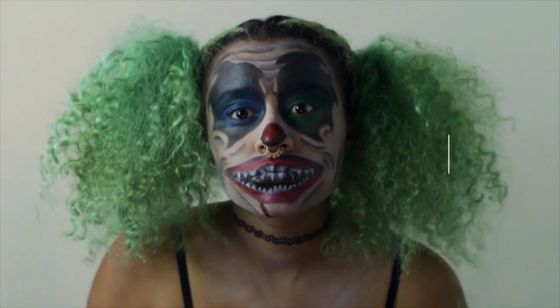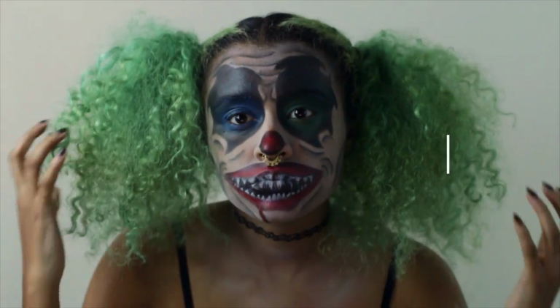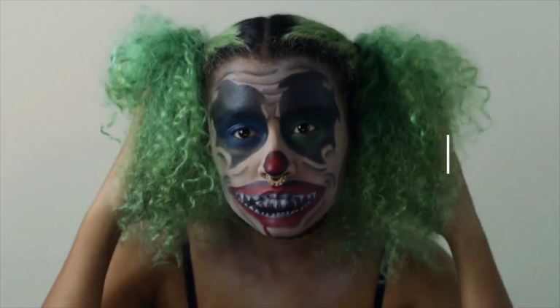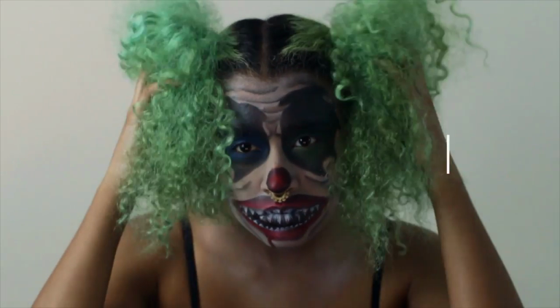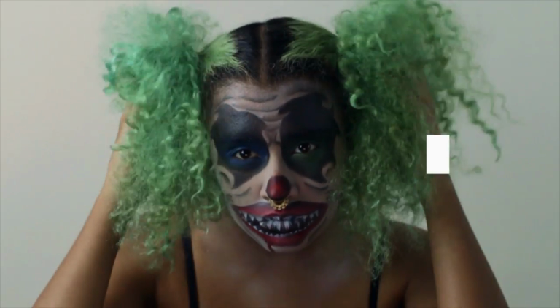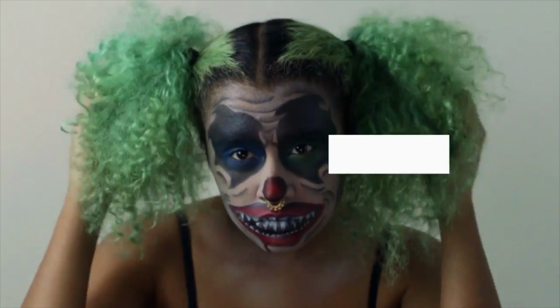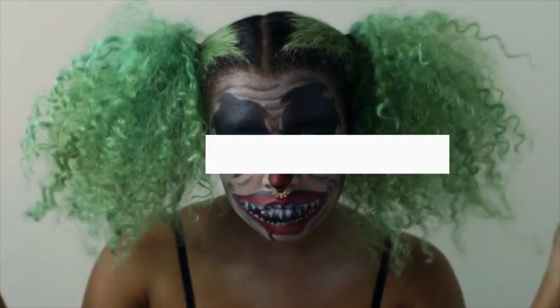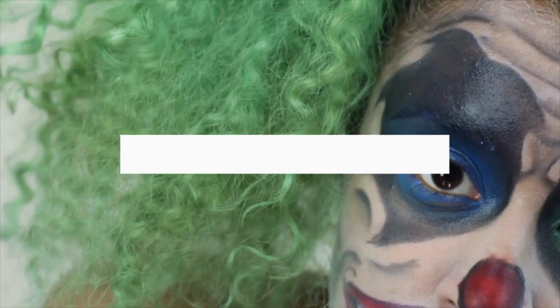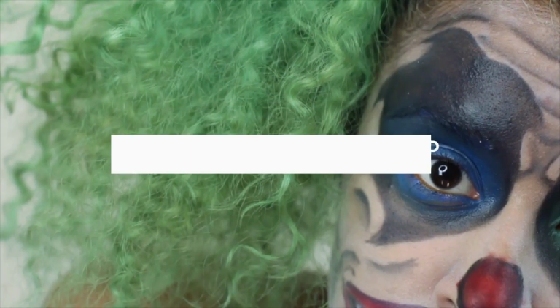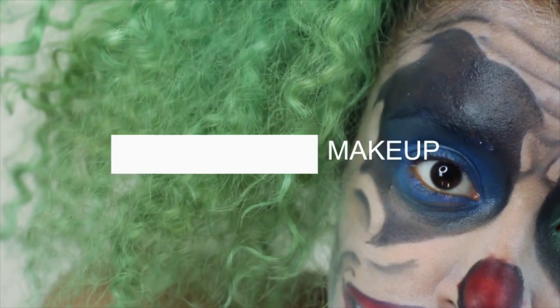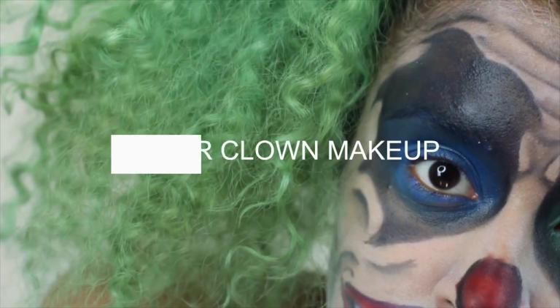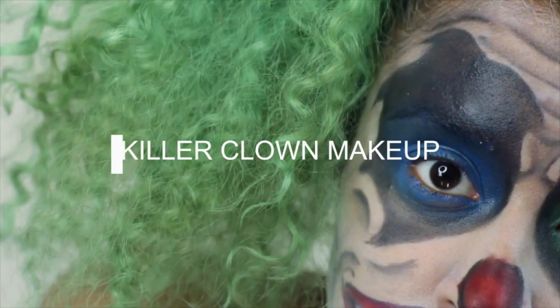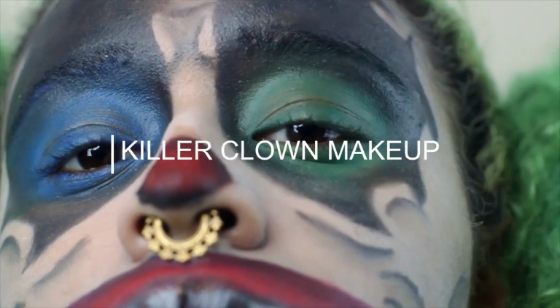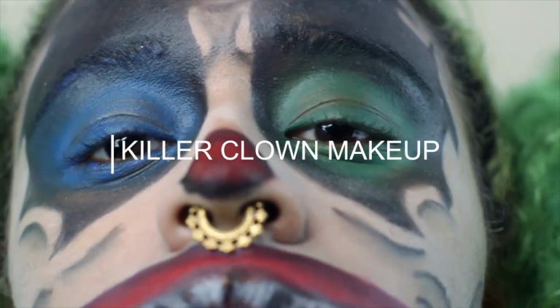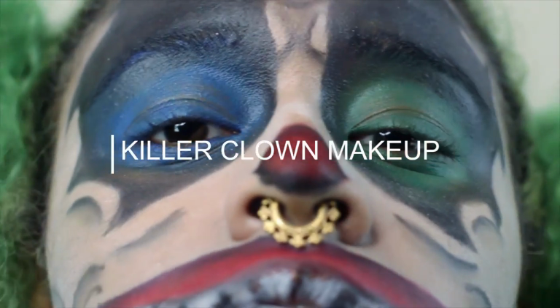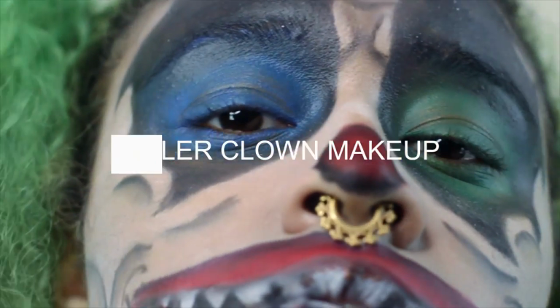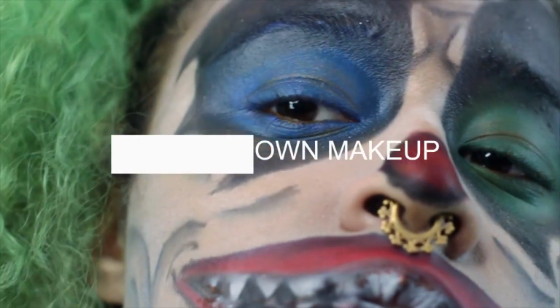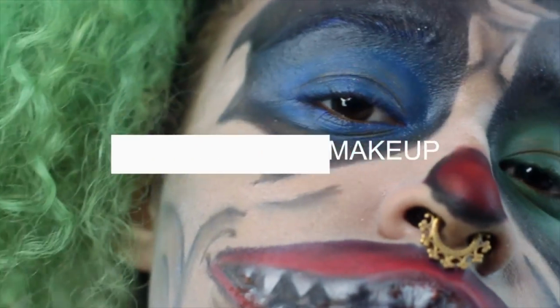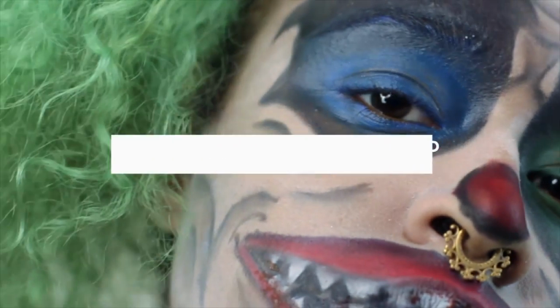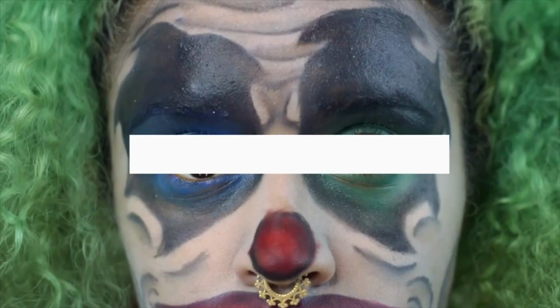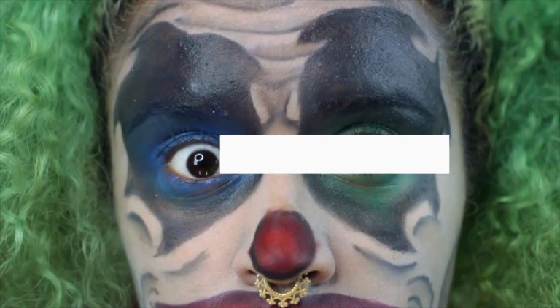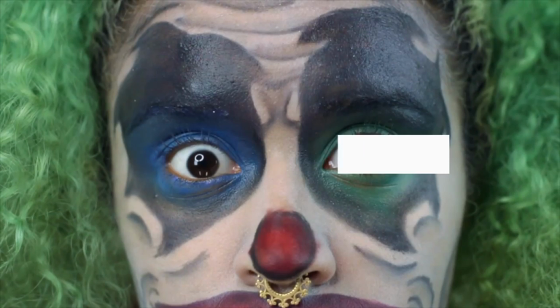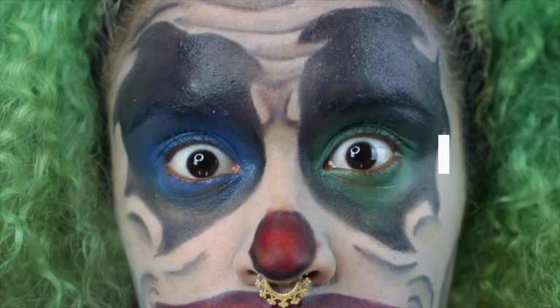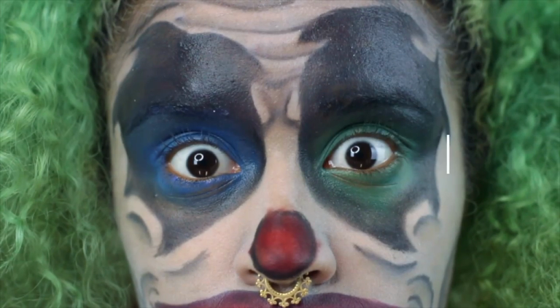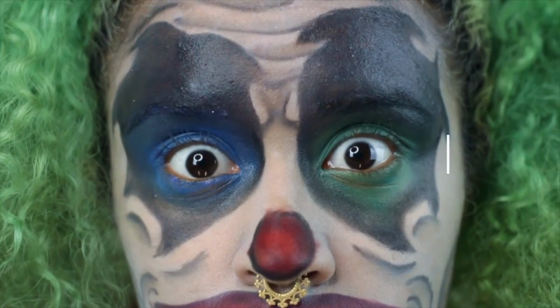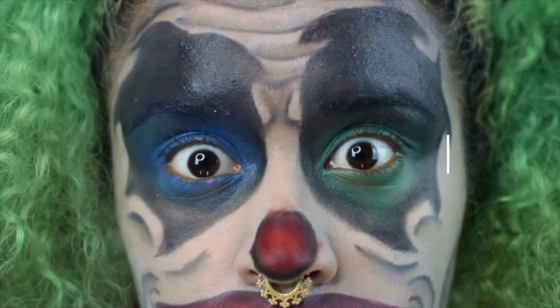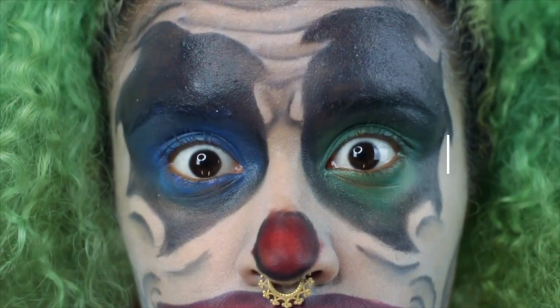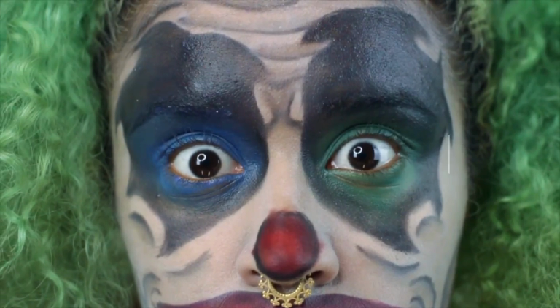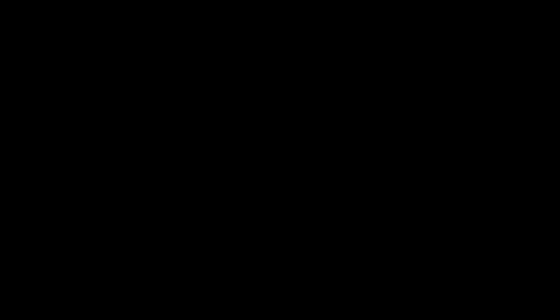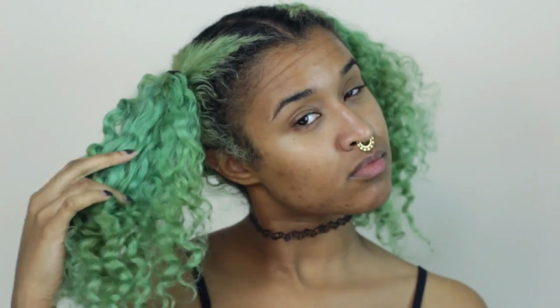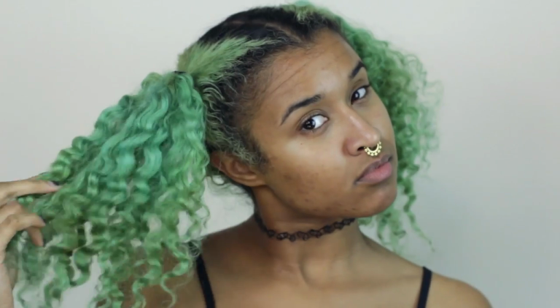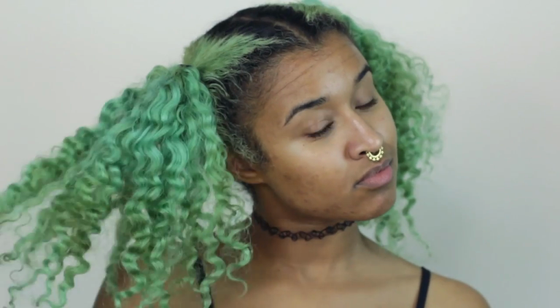Hey there chameleons, it's Camille and today I'm bringing you a killer clown makeup look. Let's get spoopy.